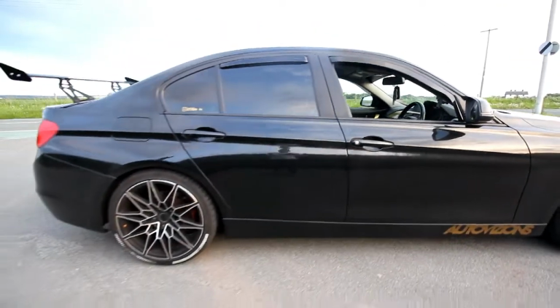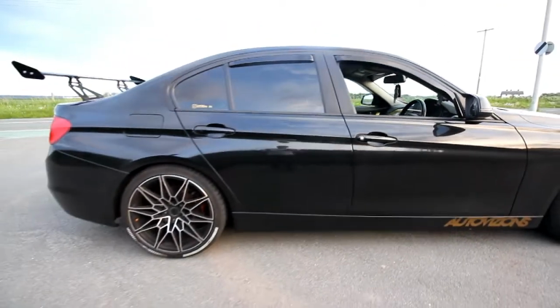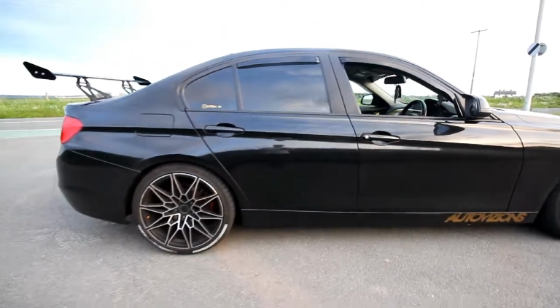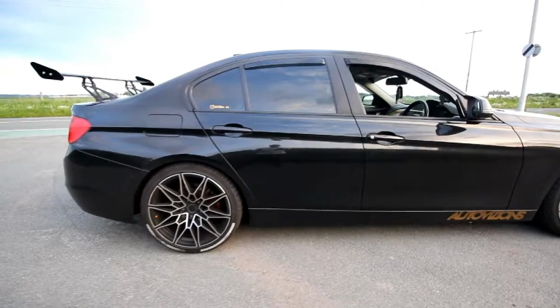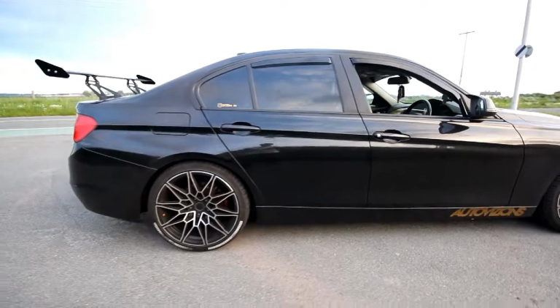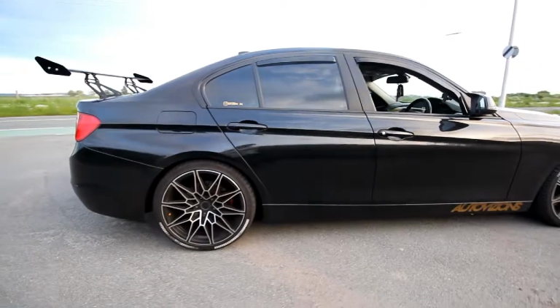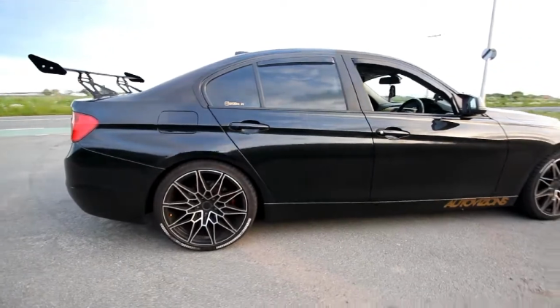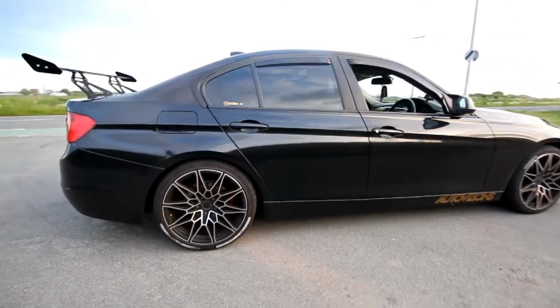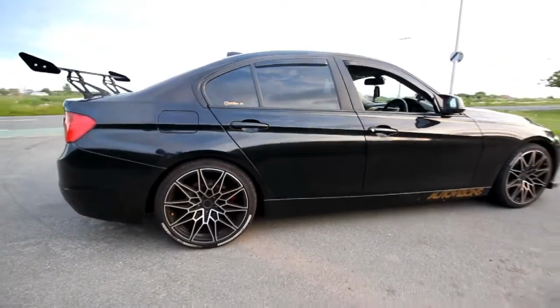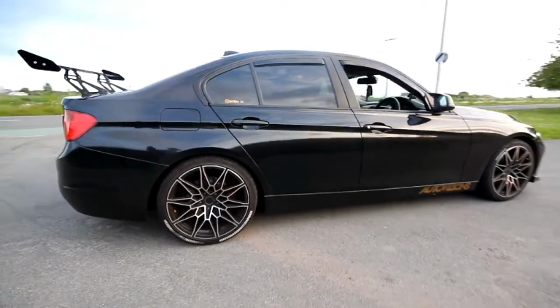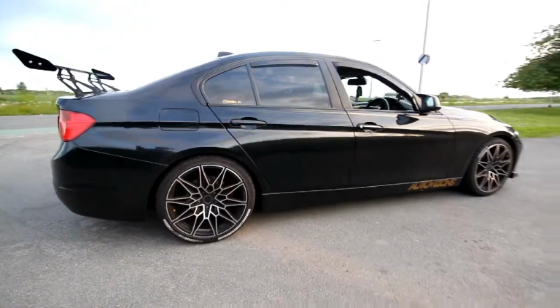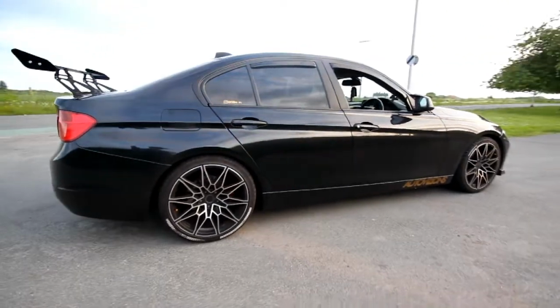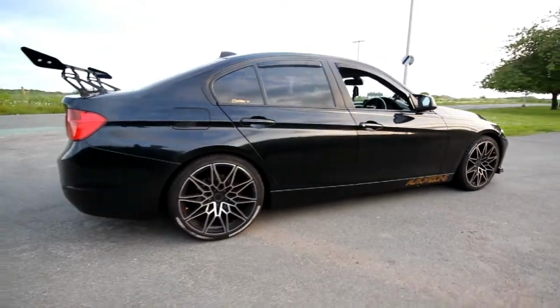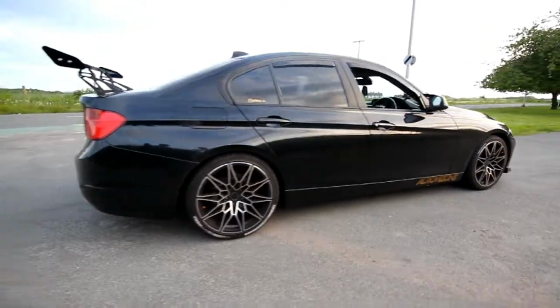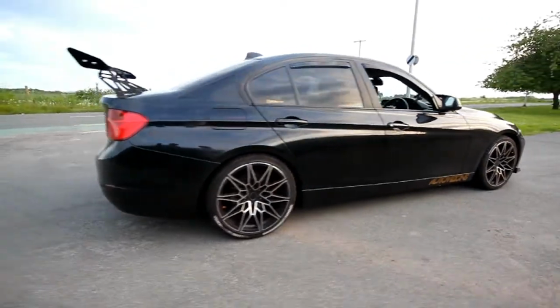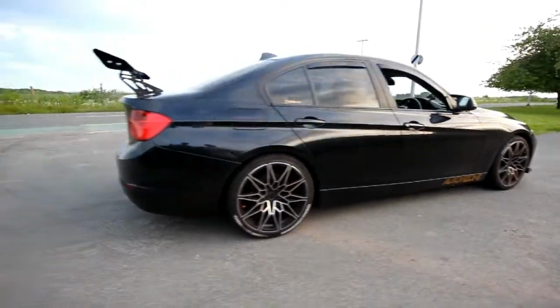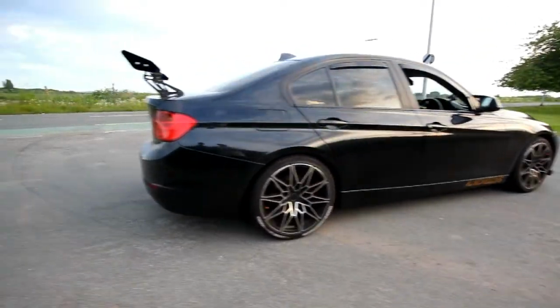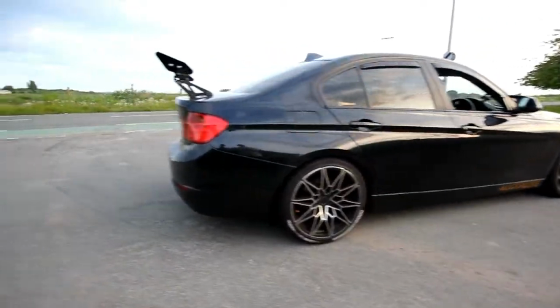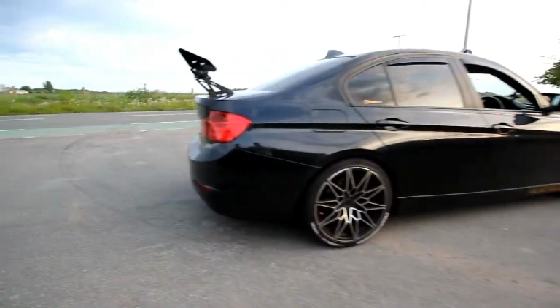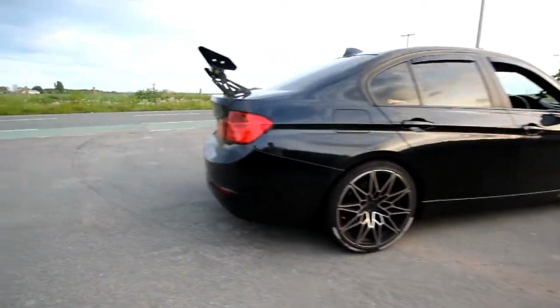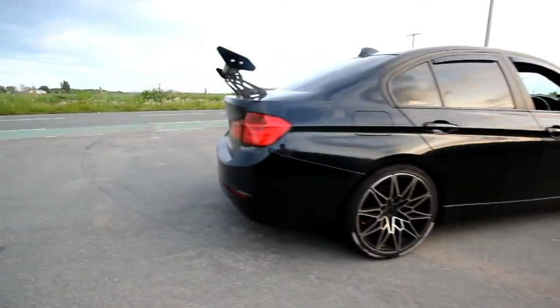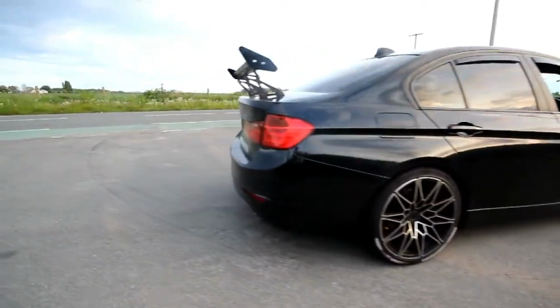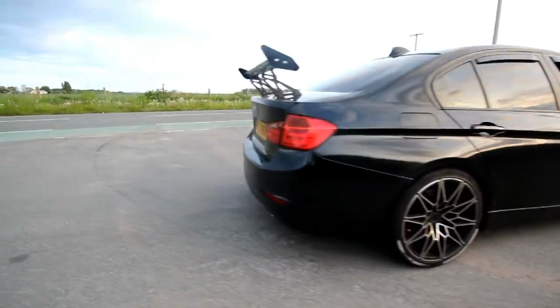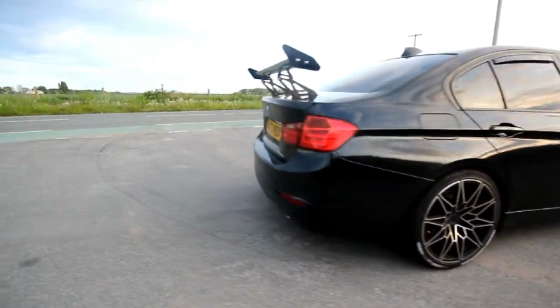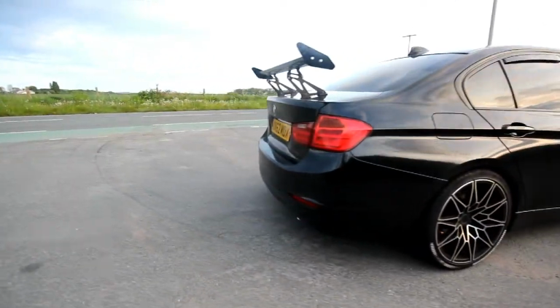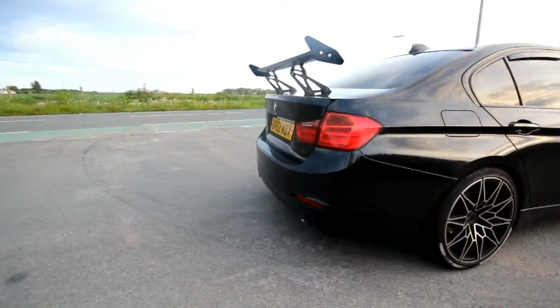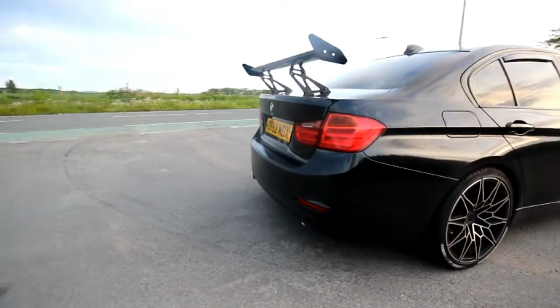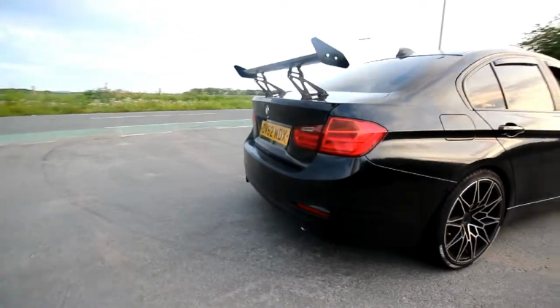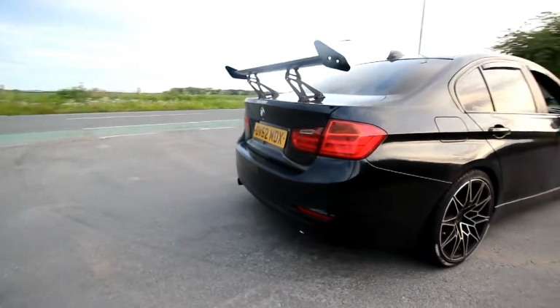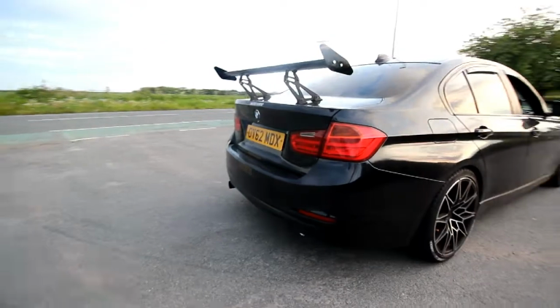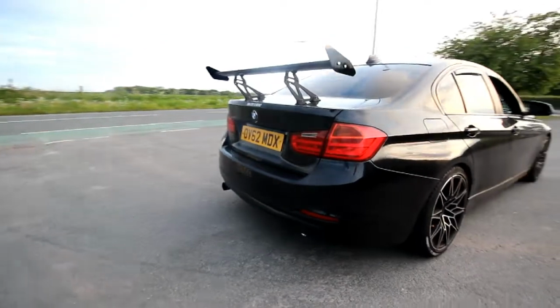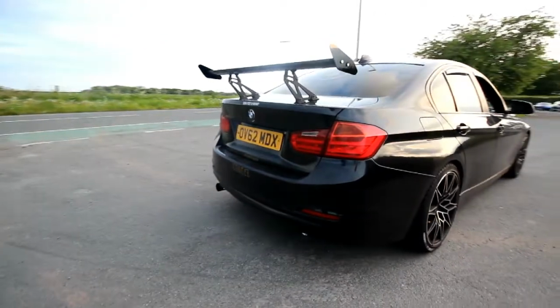And look at this wing — look at that. A thing of beauty.